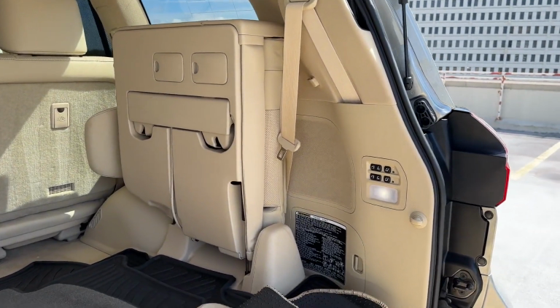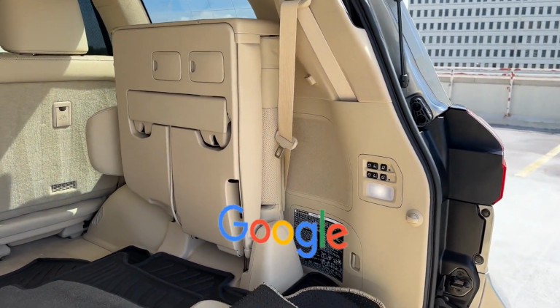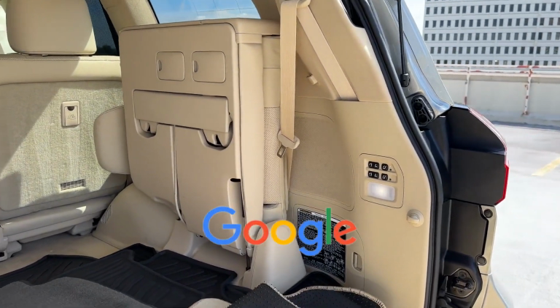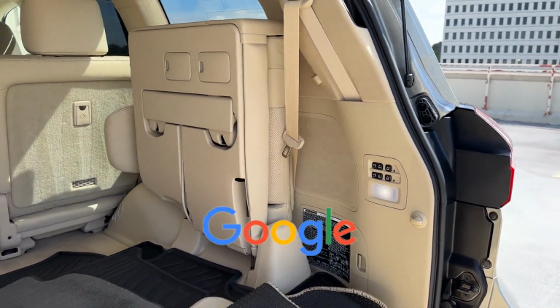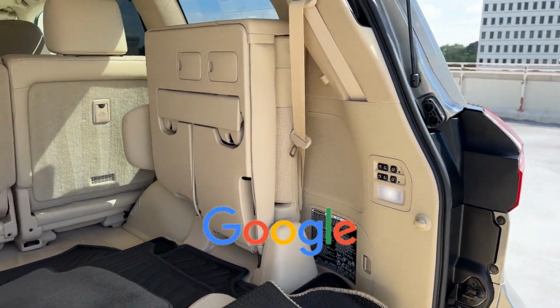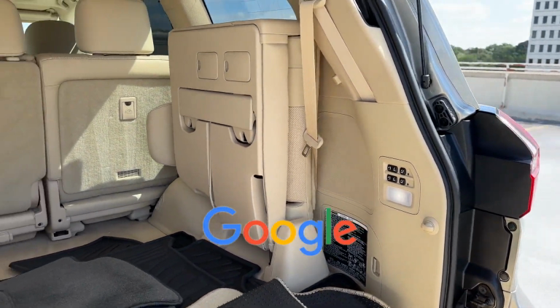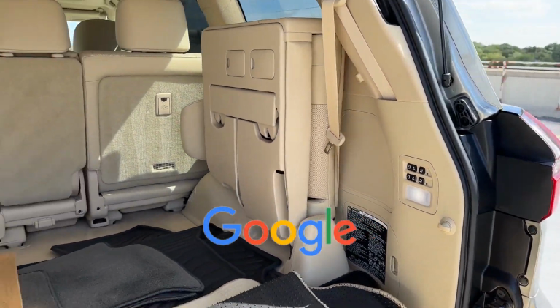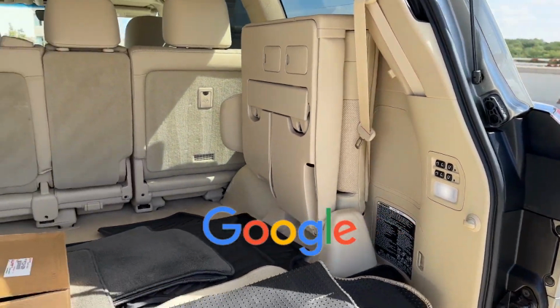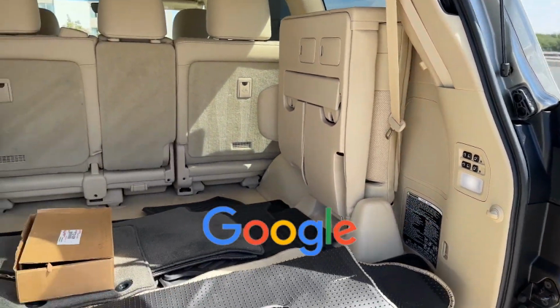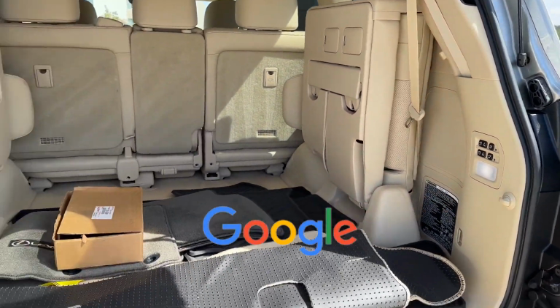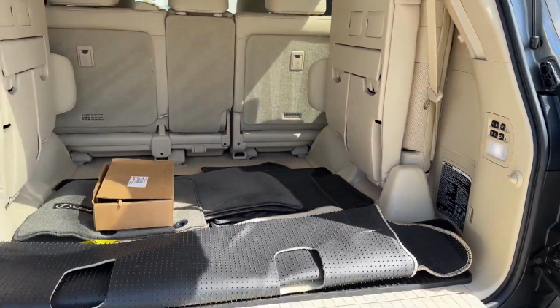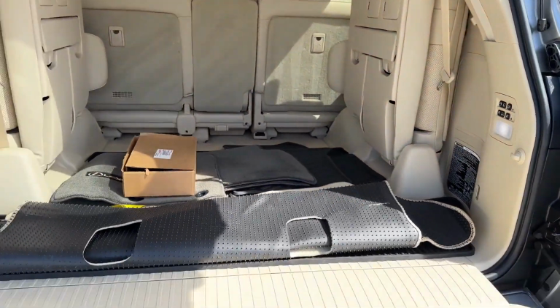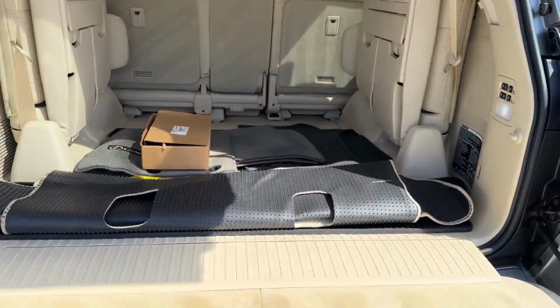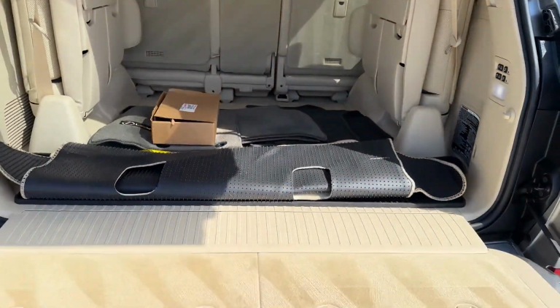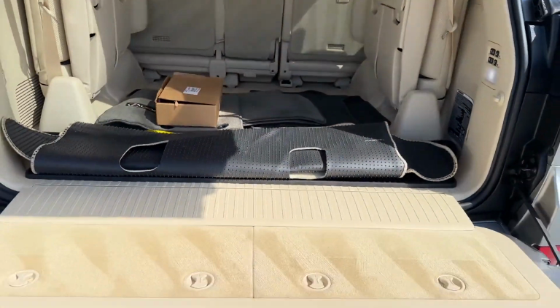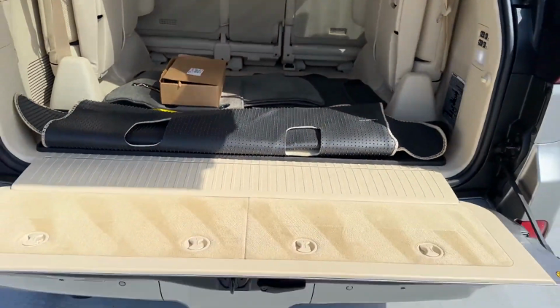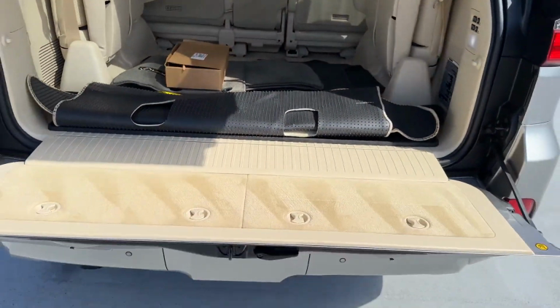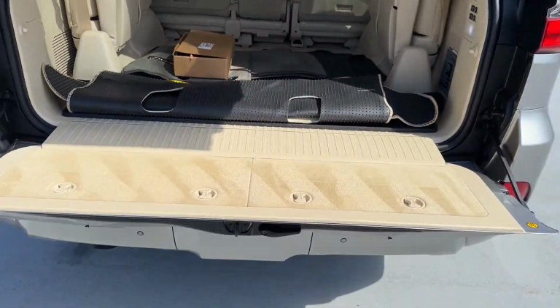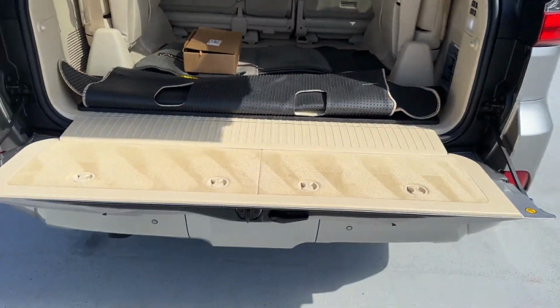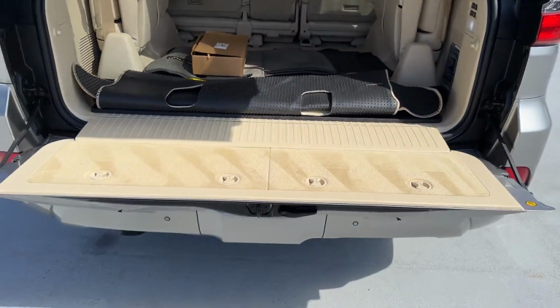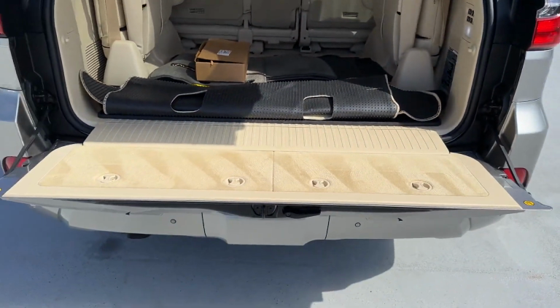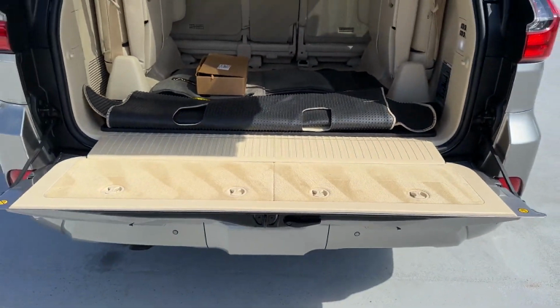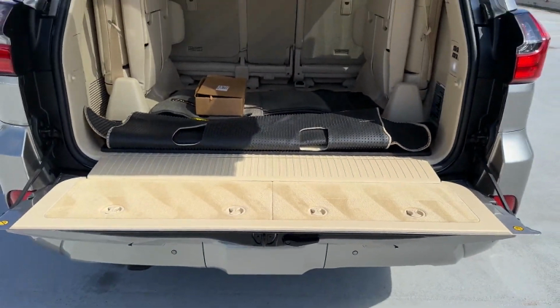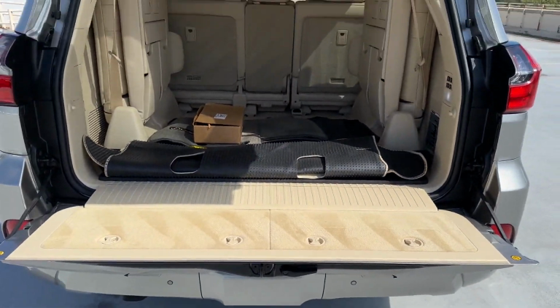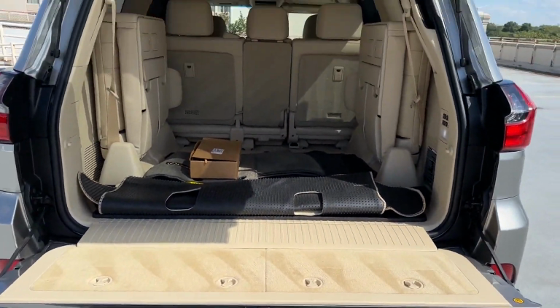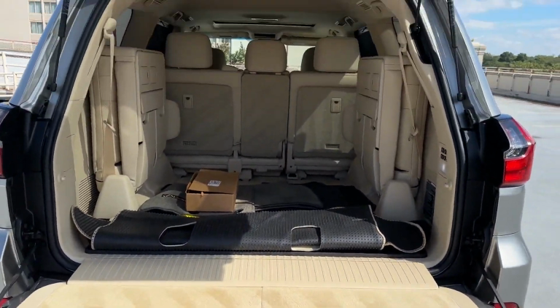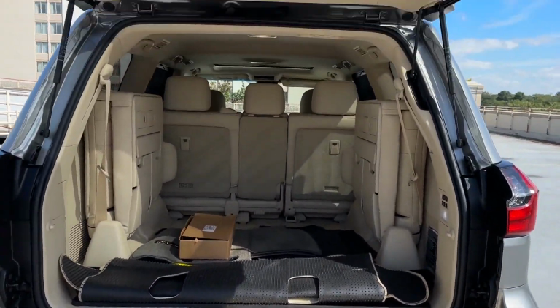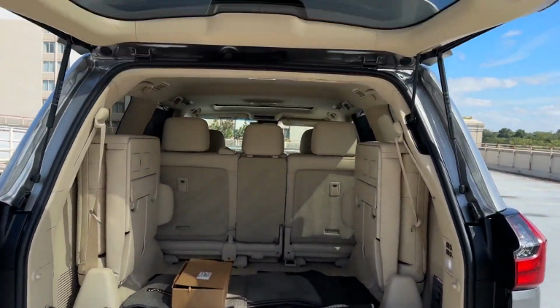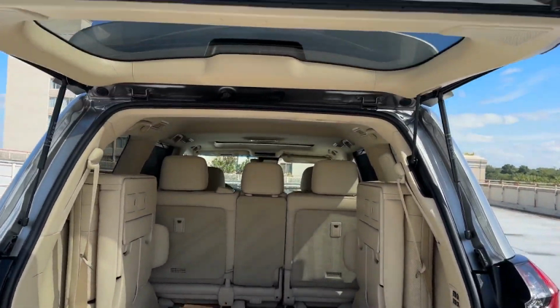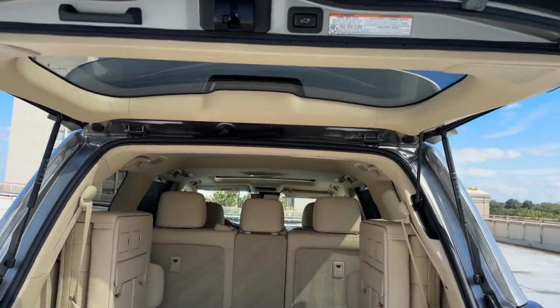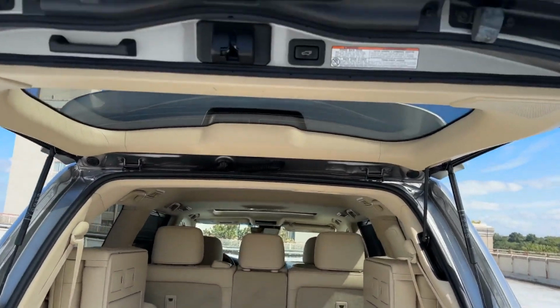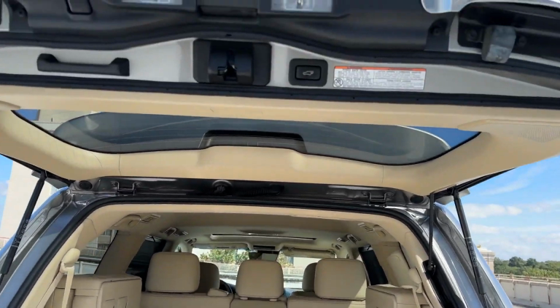This is a top-rated dealer. Experience the difference. Test drive your dream car today.